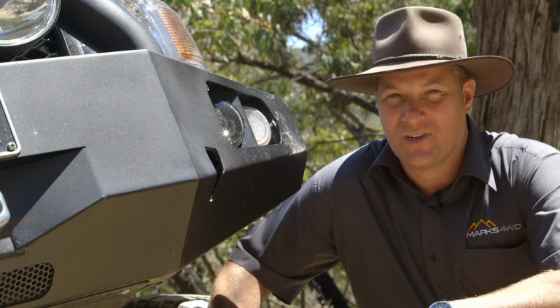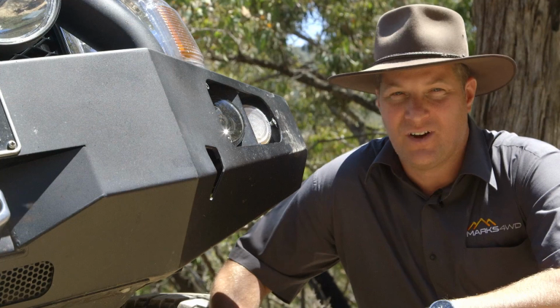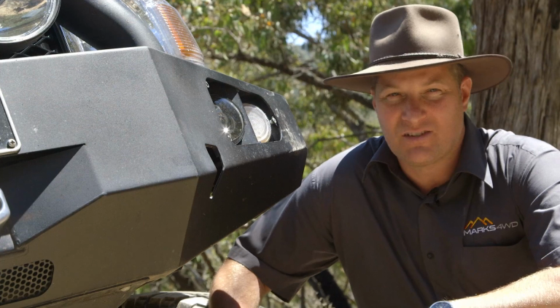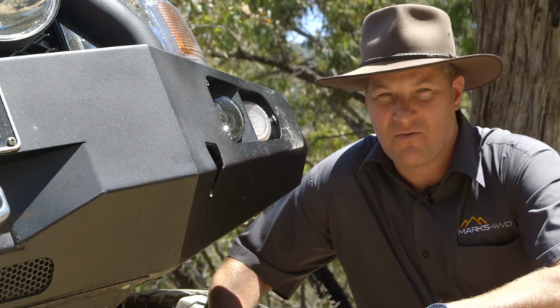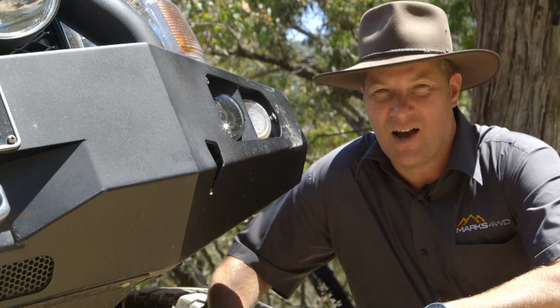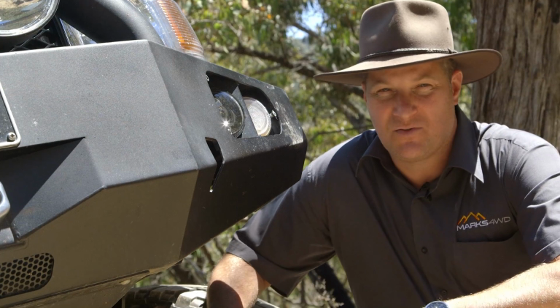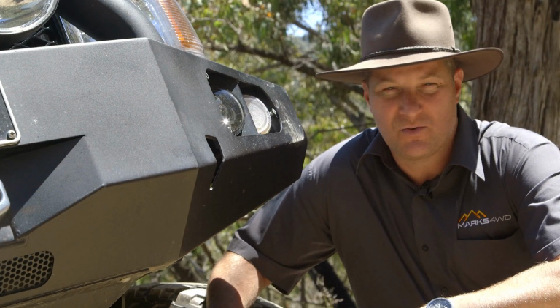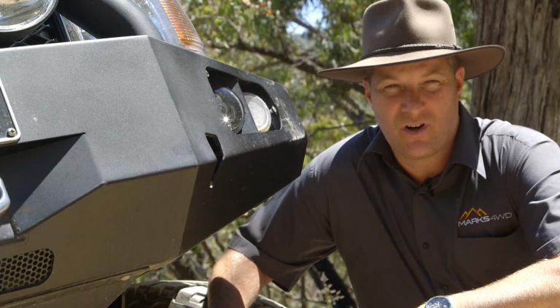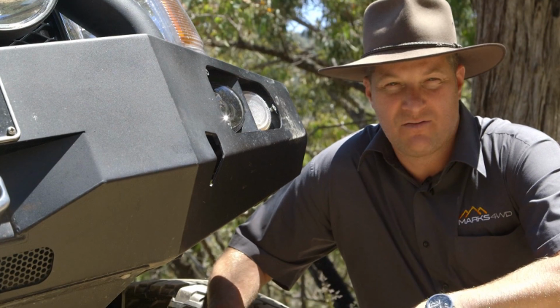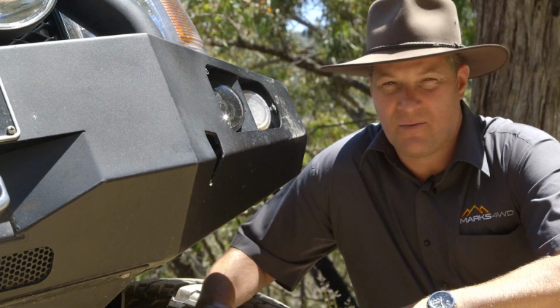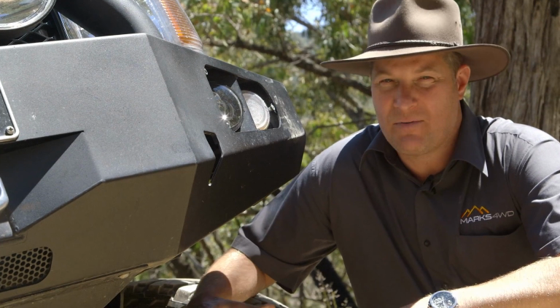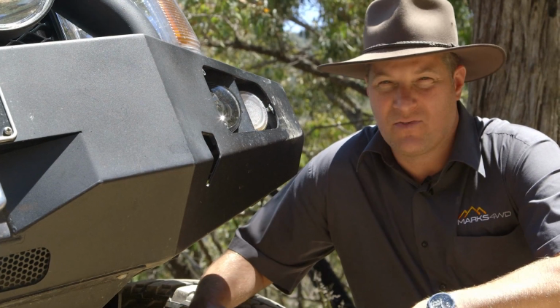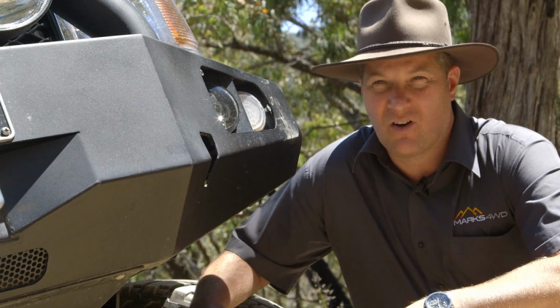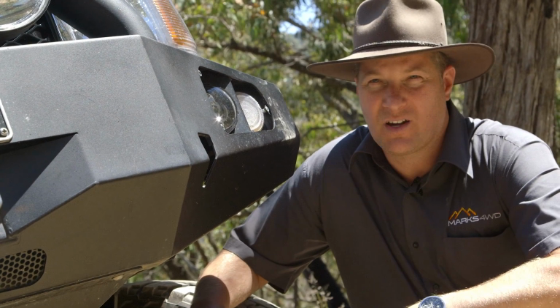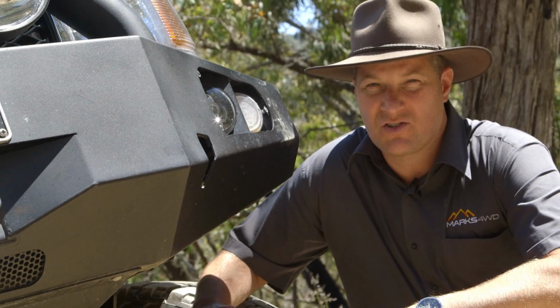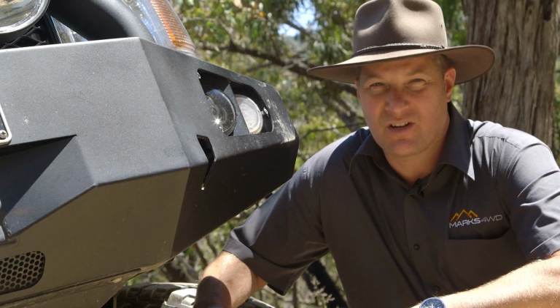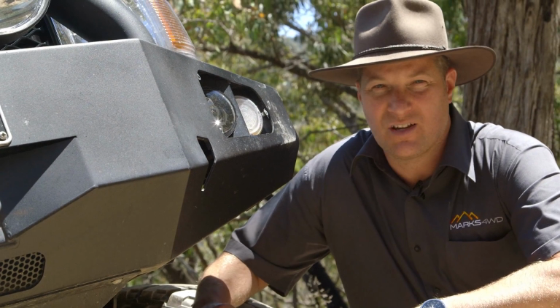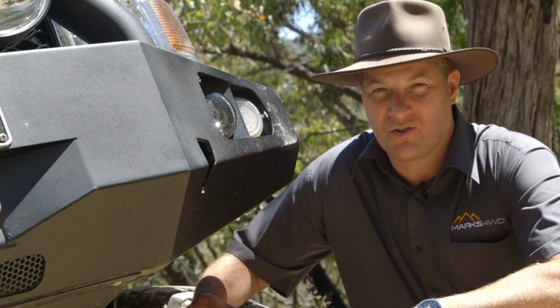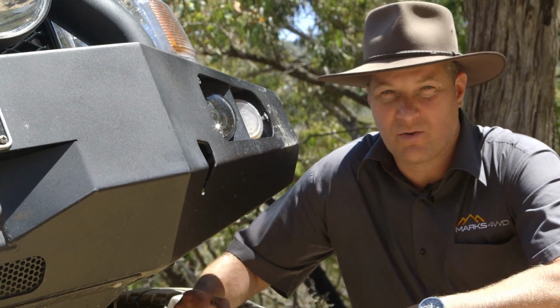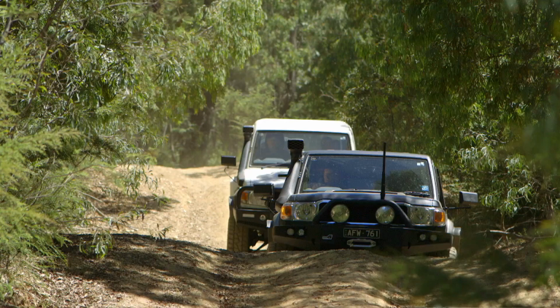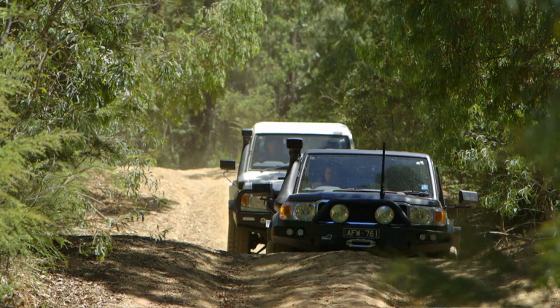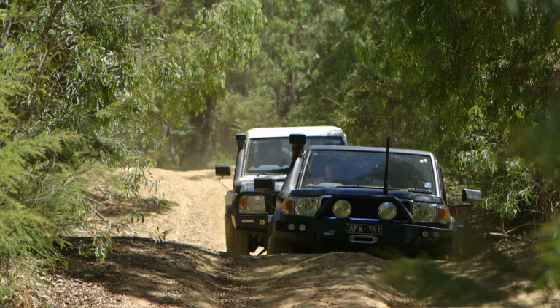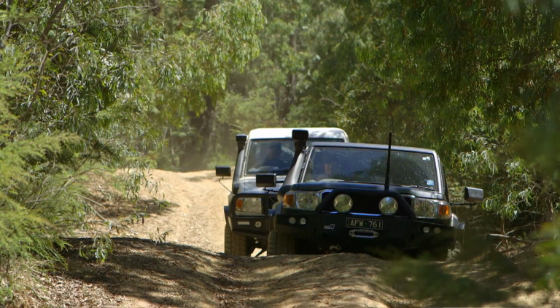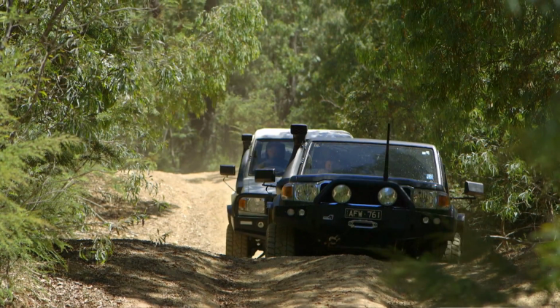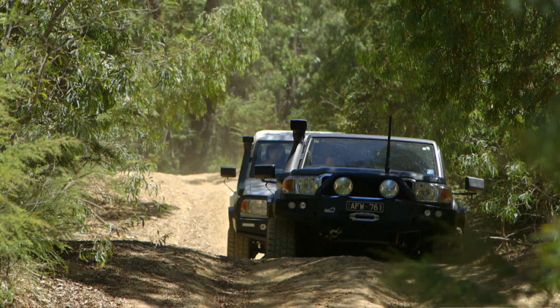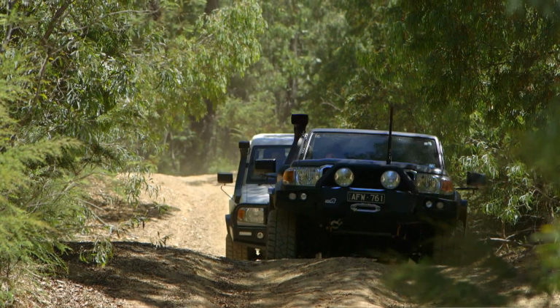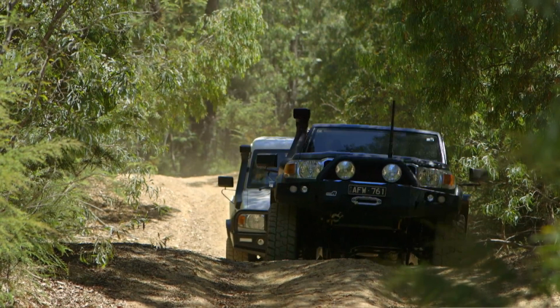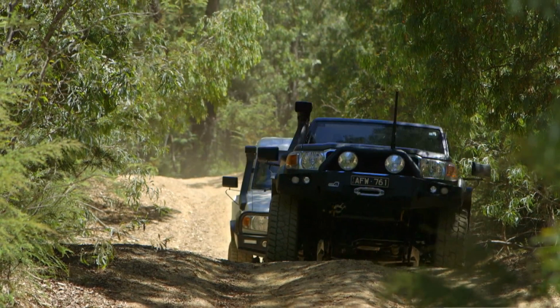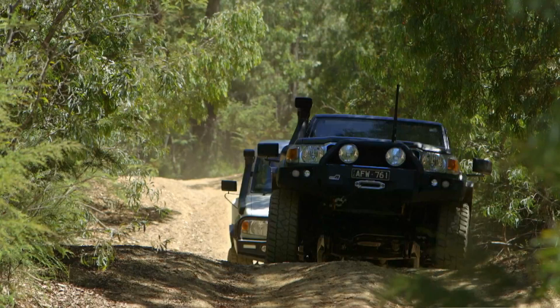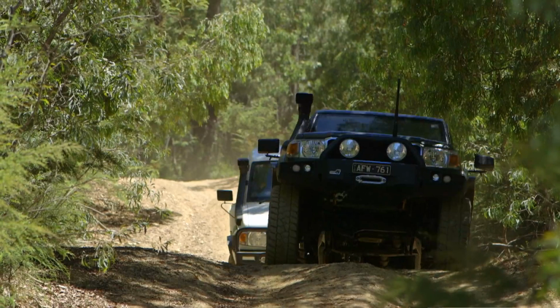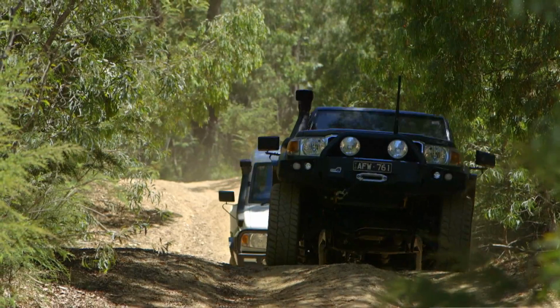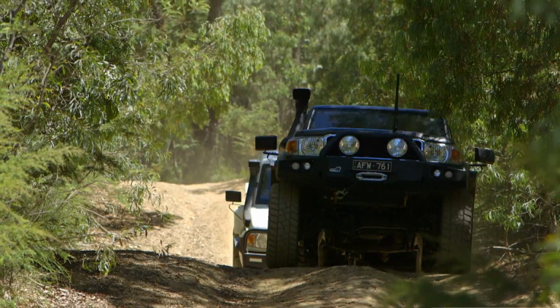Hi, it's Lee from Marks 4WD. I'm up in the Vic High Country here to talk about our new one-piece land cruiser swivel housing.